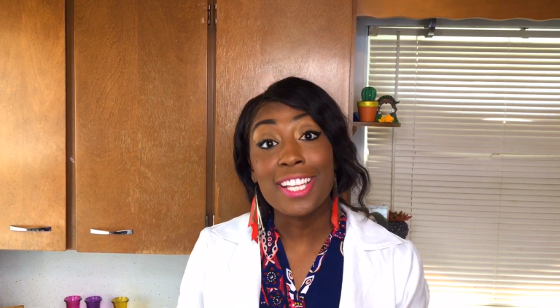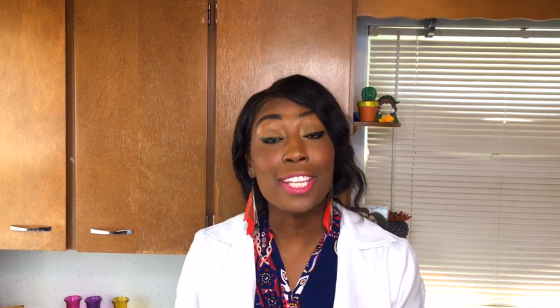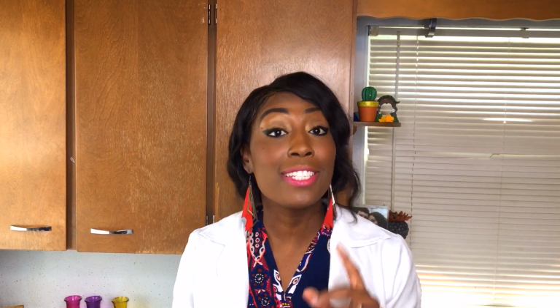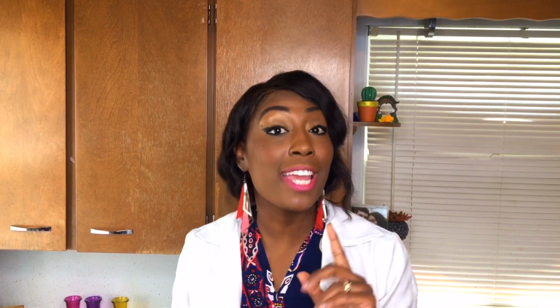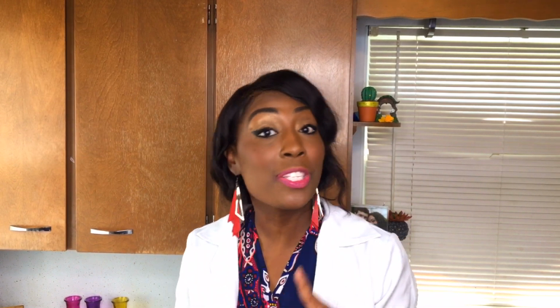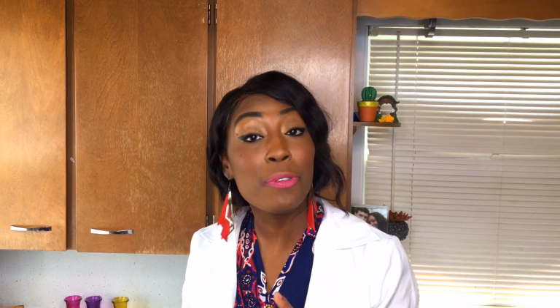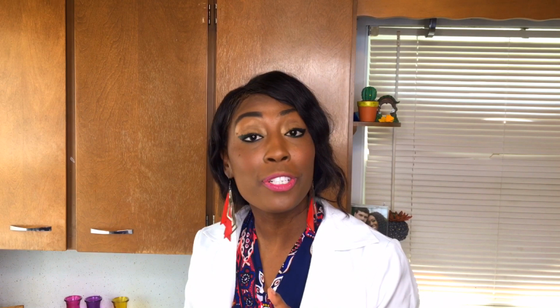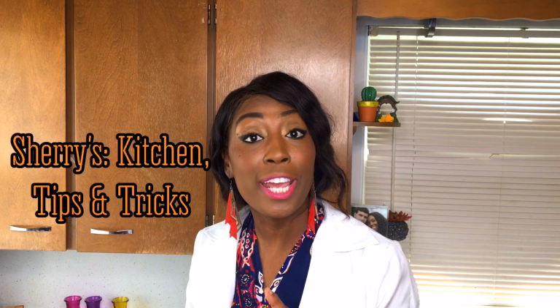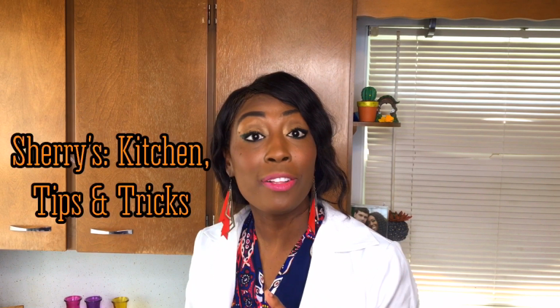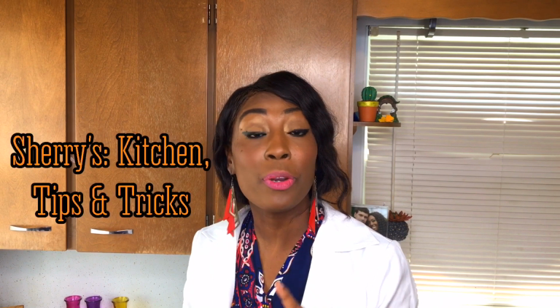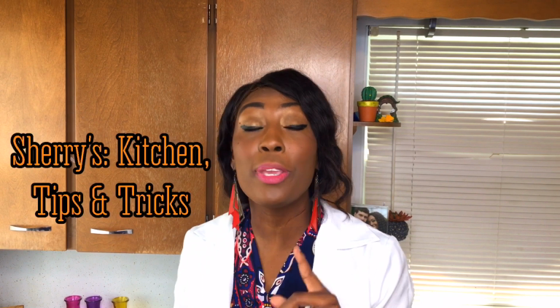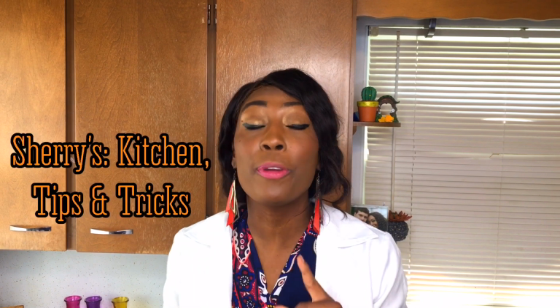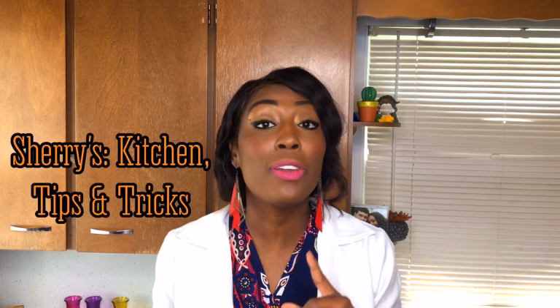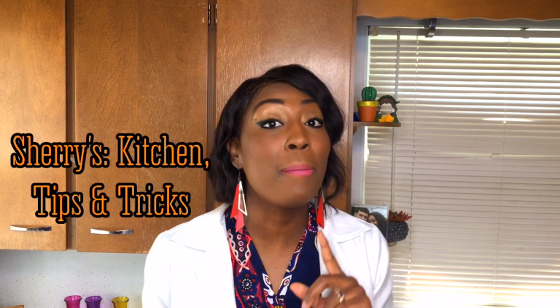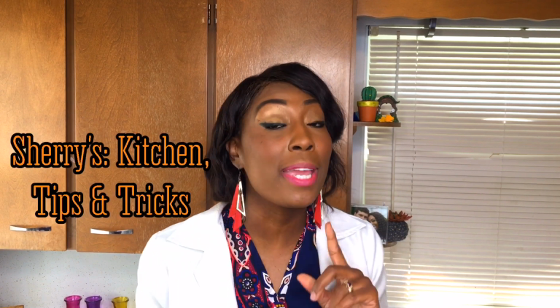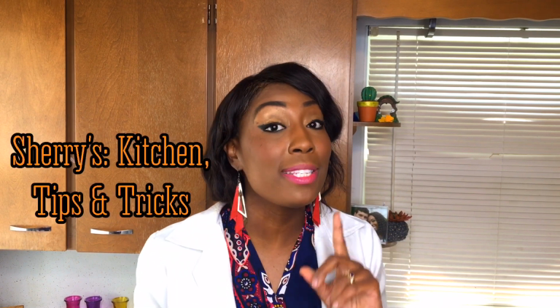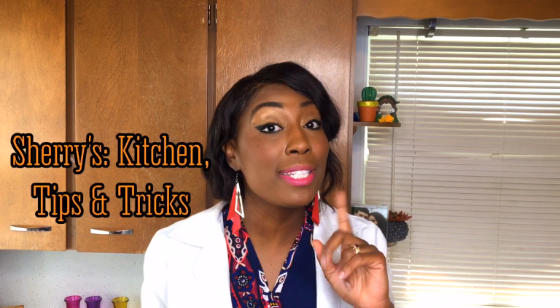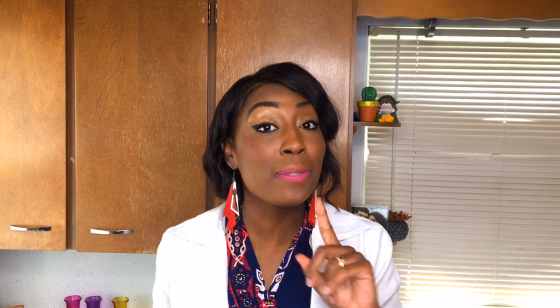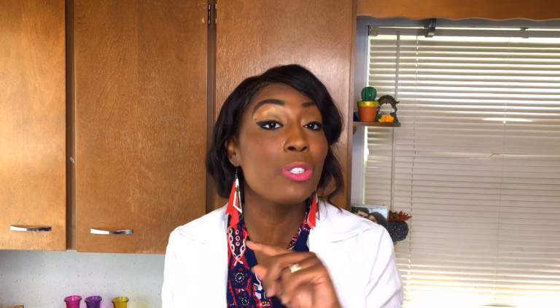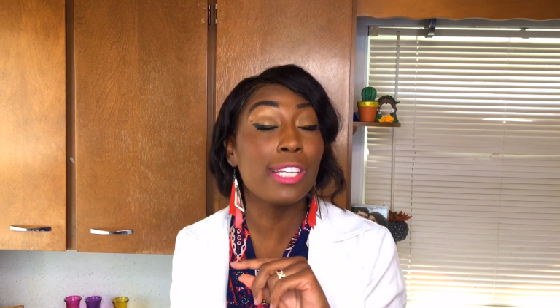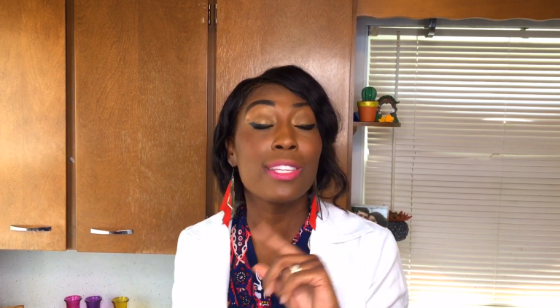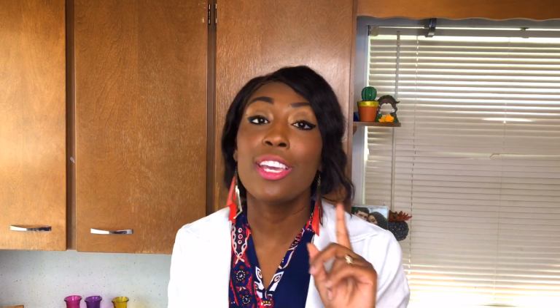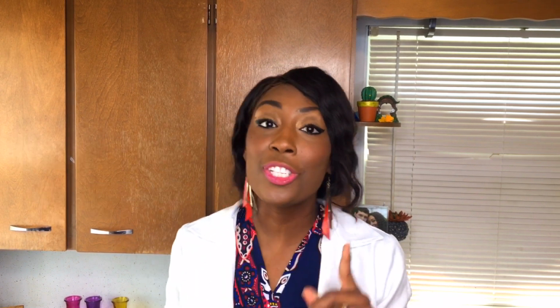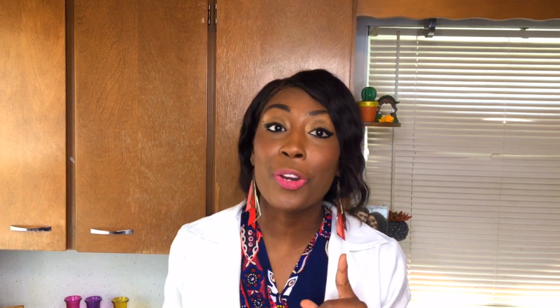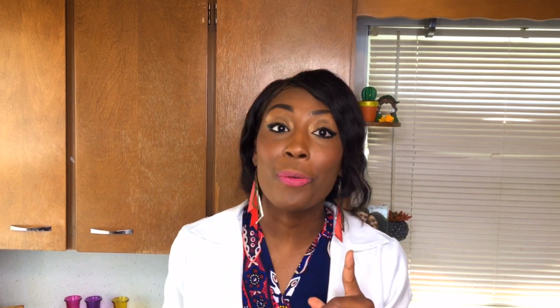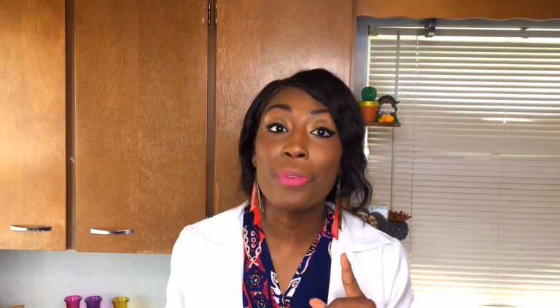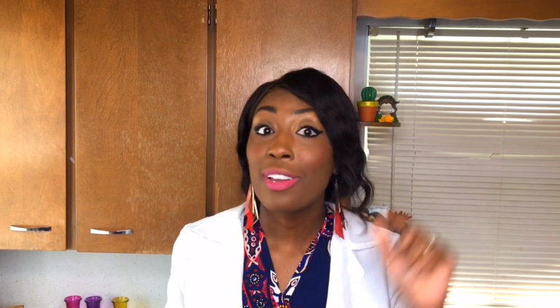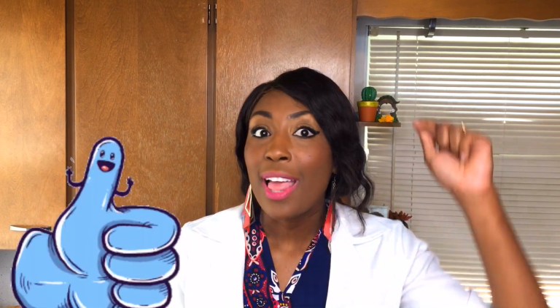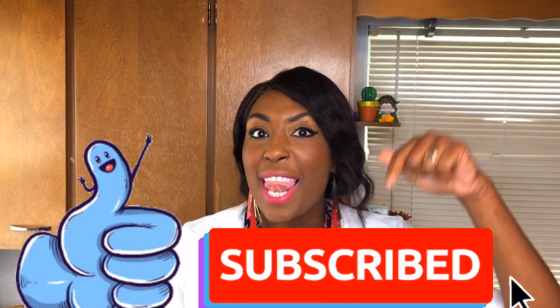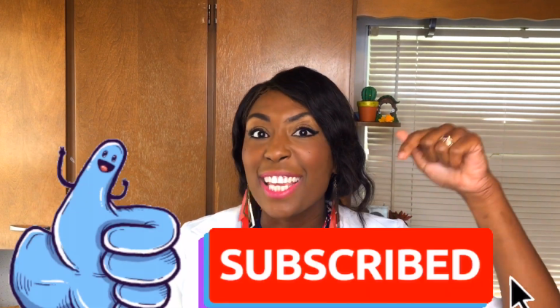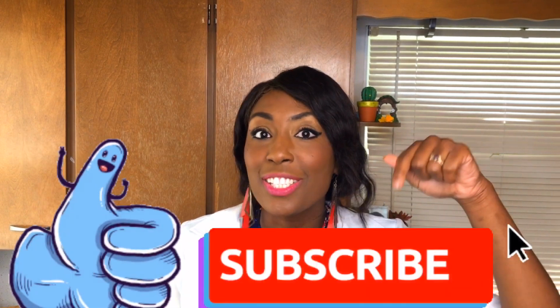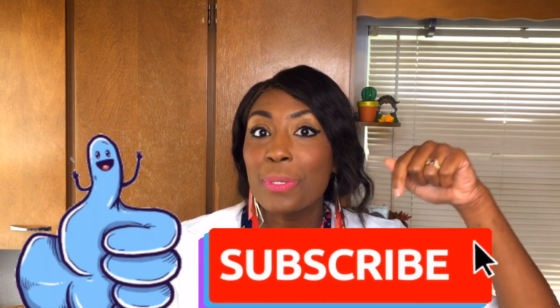Thanks for watching, guys. Stay tuned to the channel where we bring you amazing tips and tricks for your home. Like and subscribe.